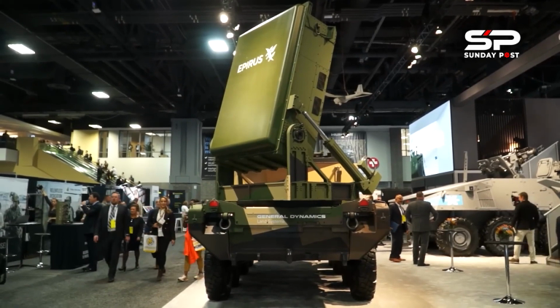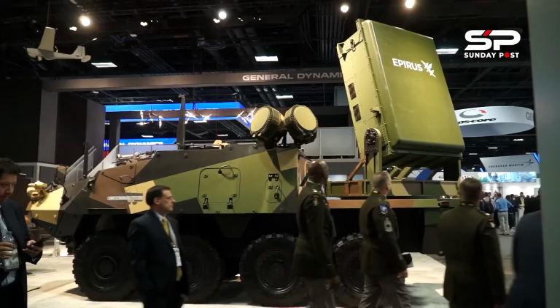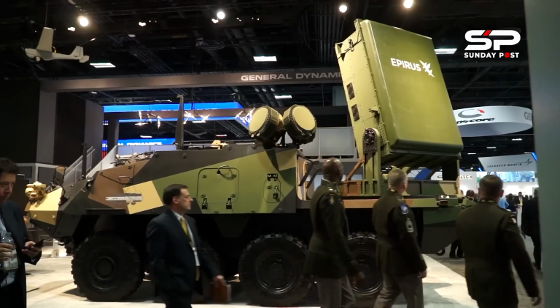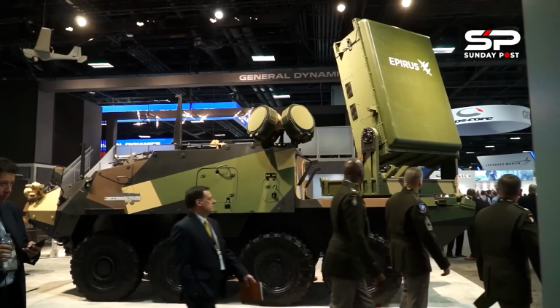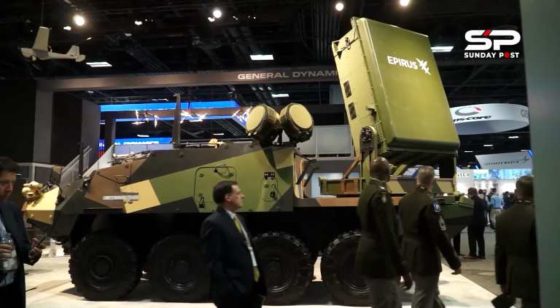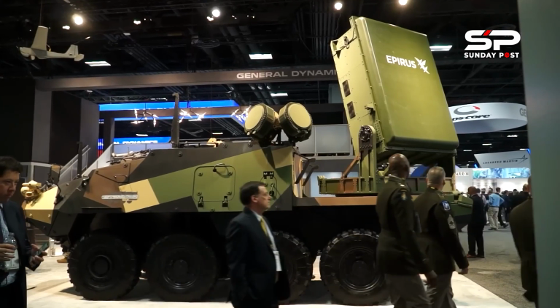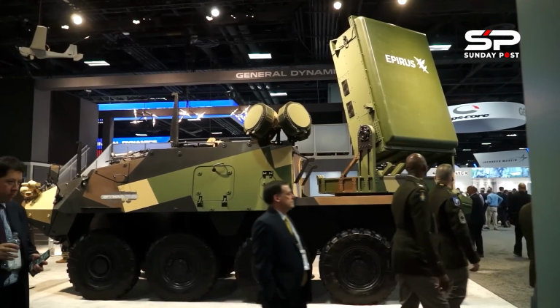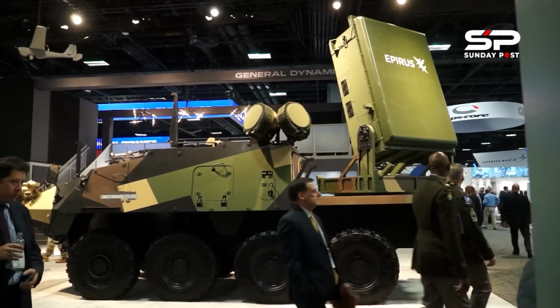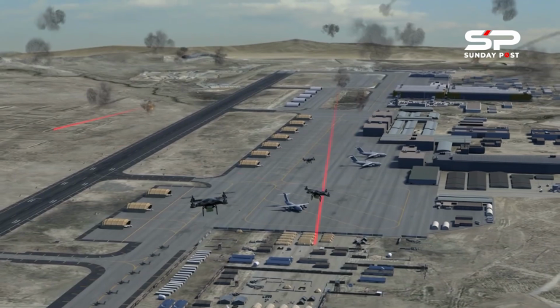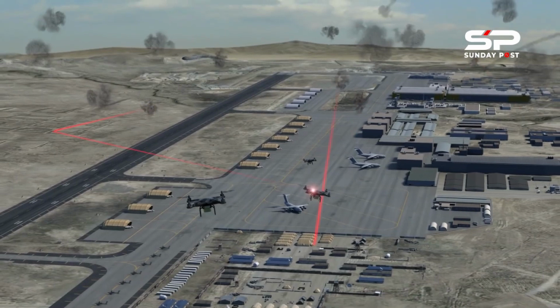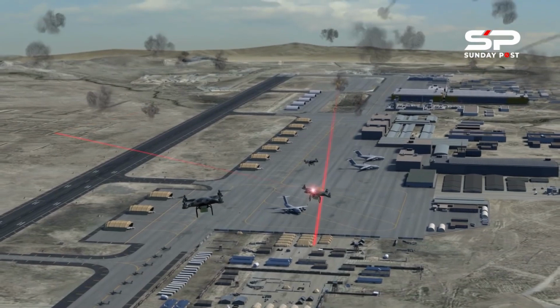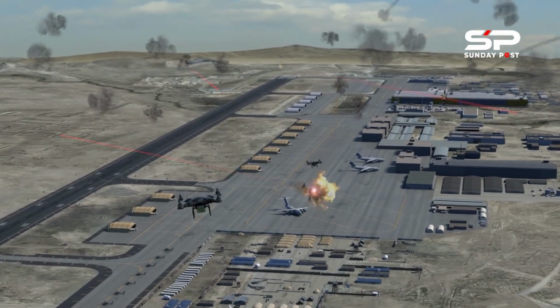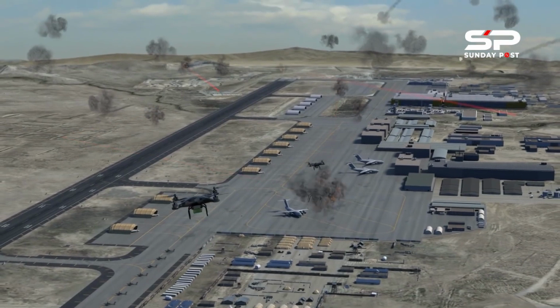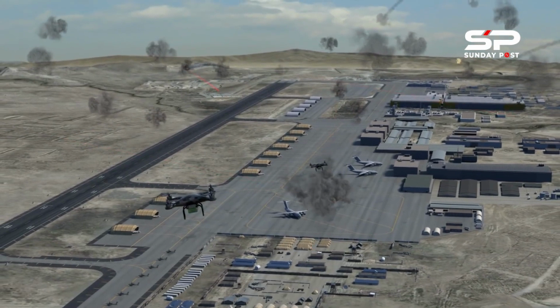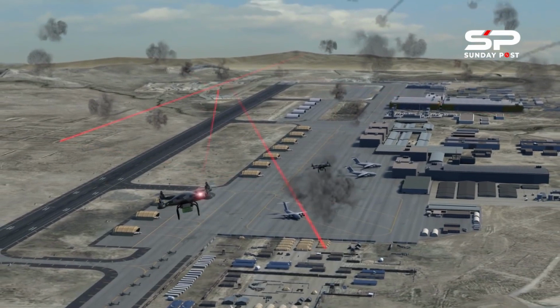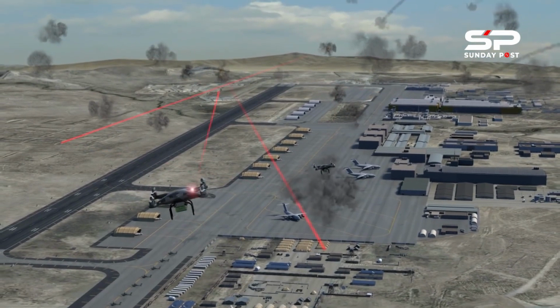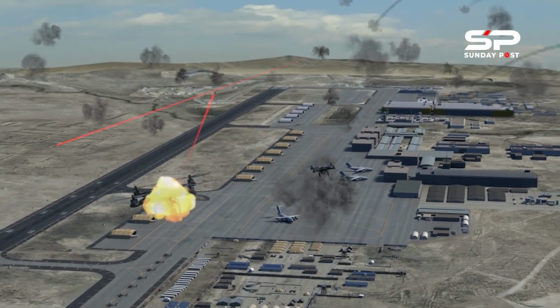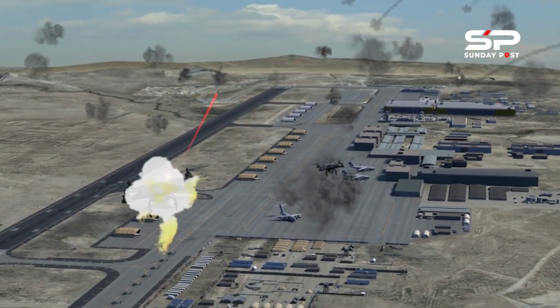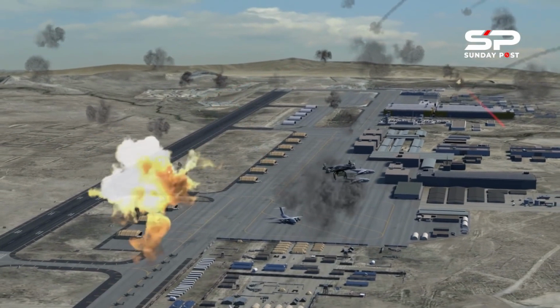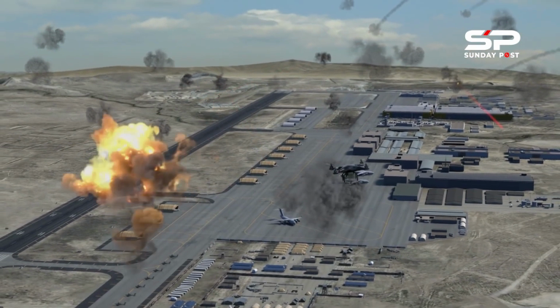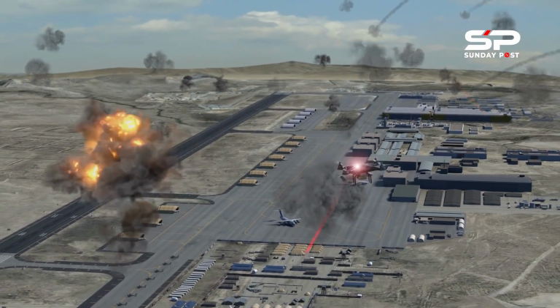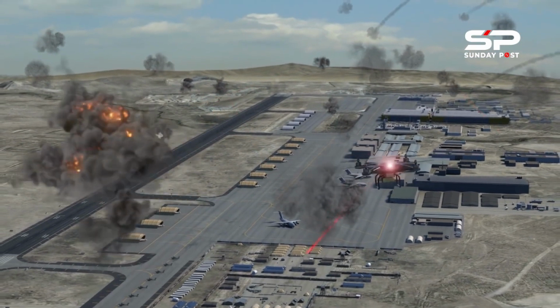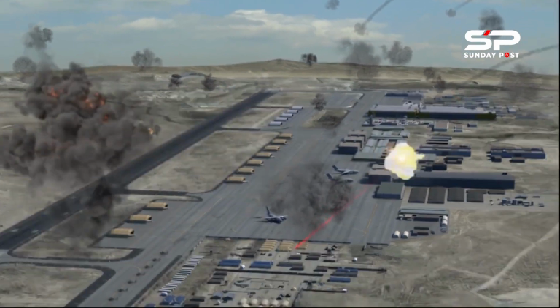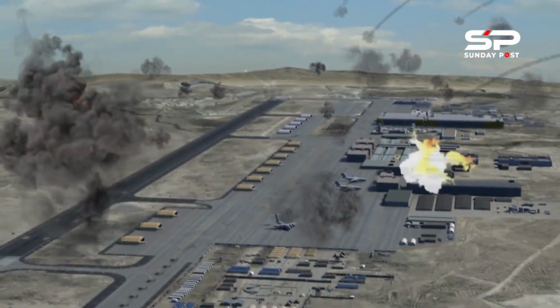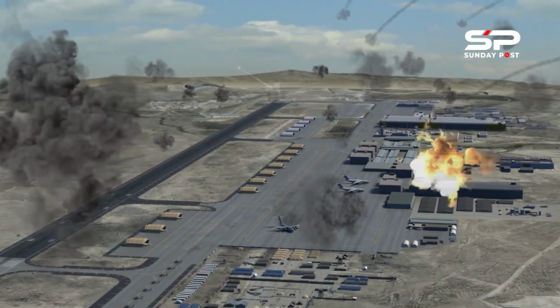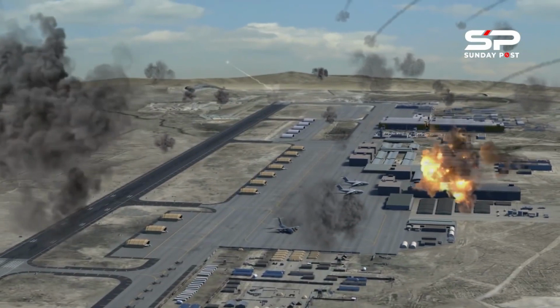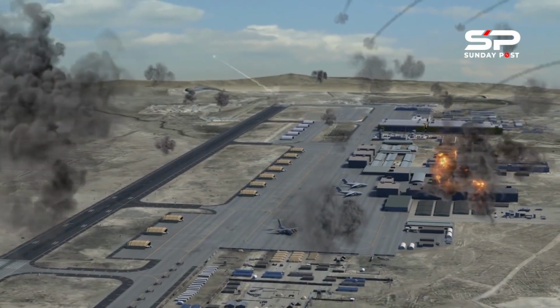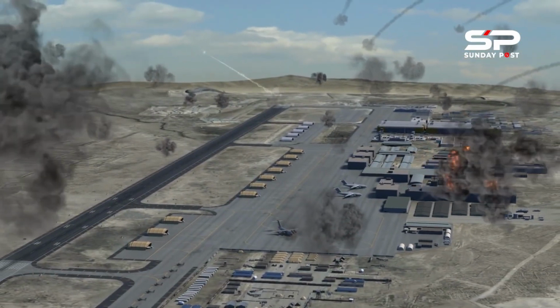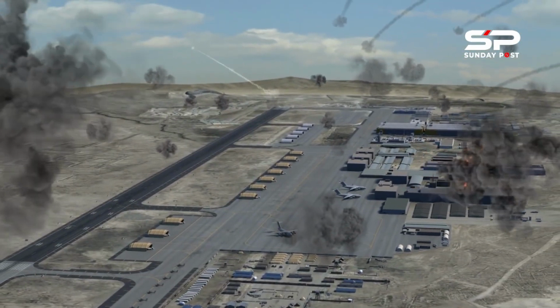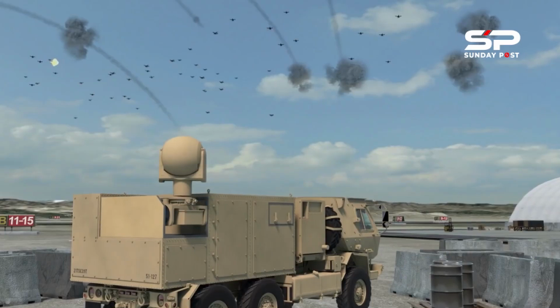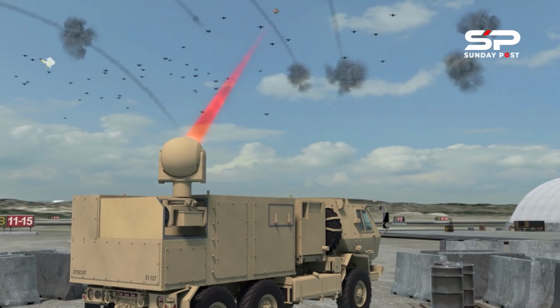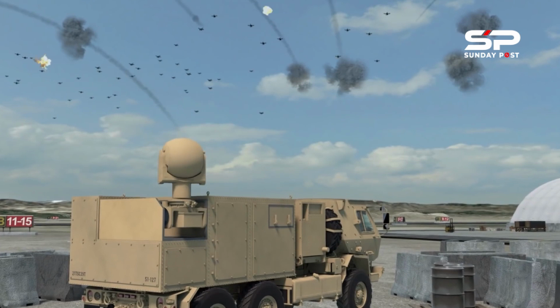The integration would allow soldiers on the move to down smaller drones and provide a counter unmanned aerial system capability against drone swarms.